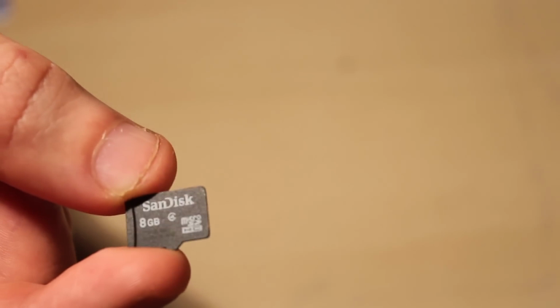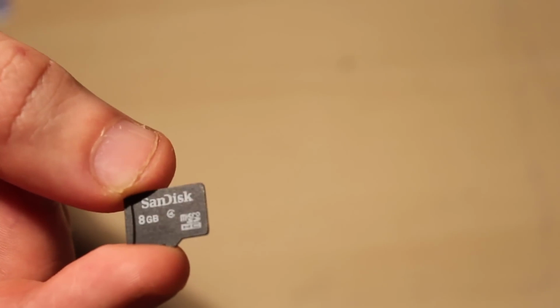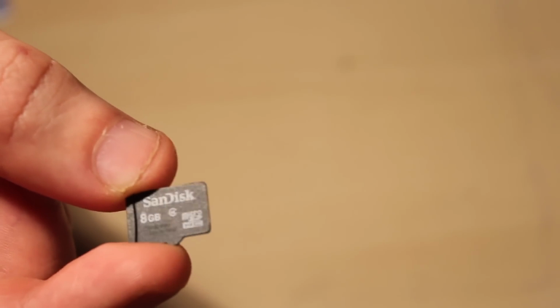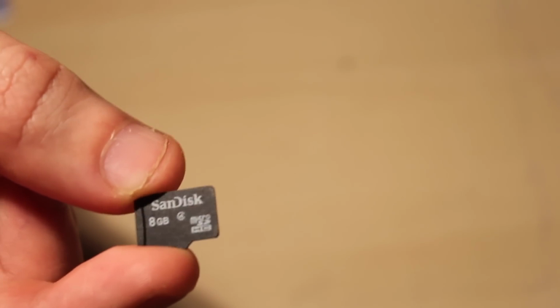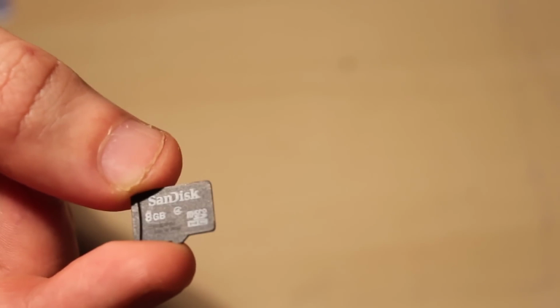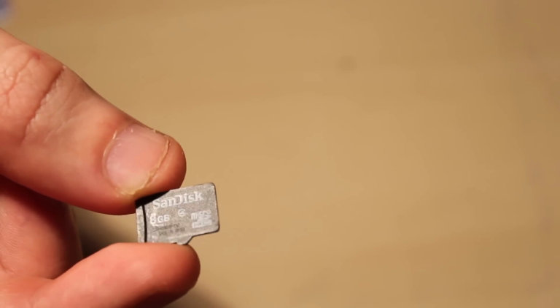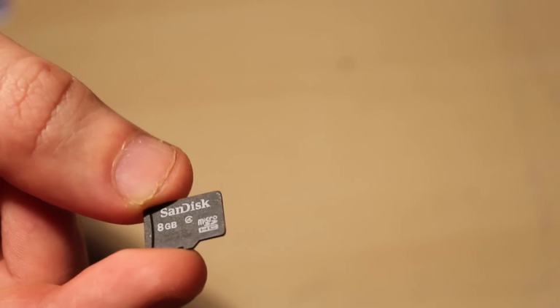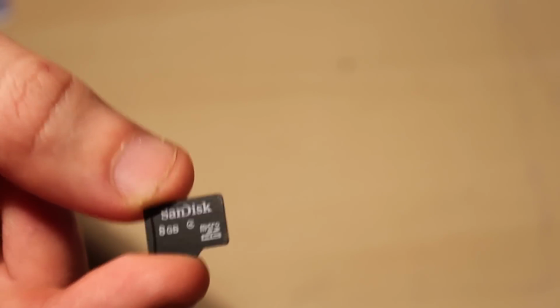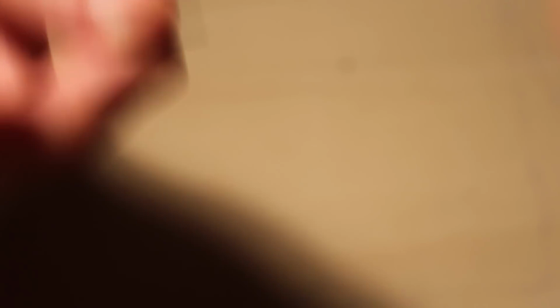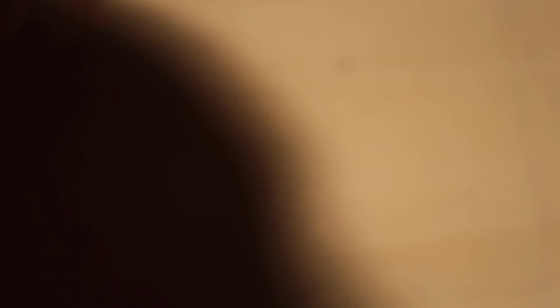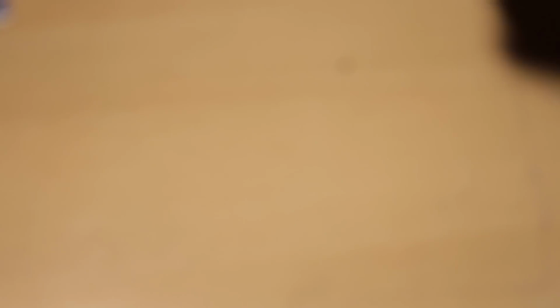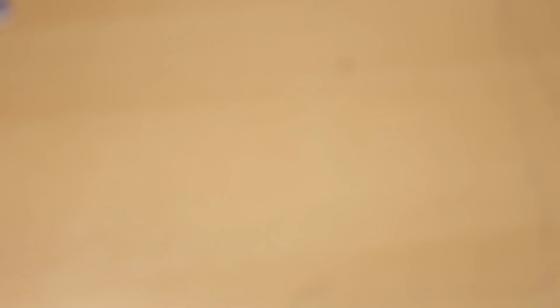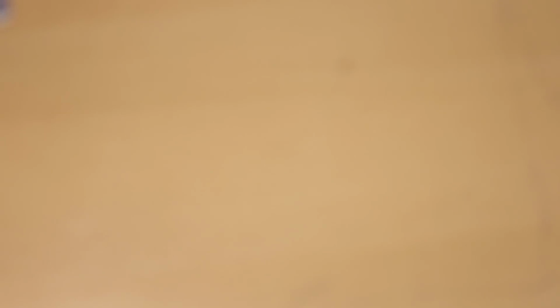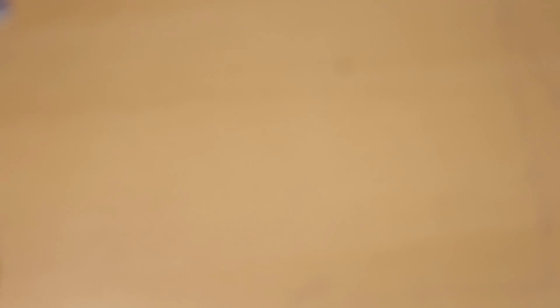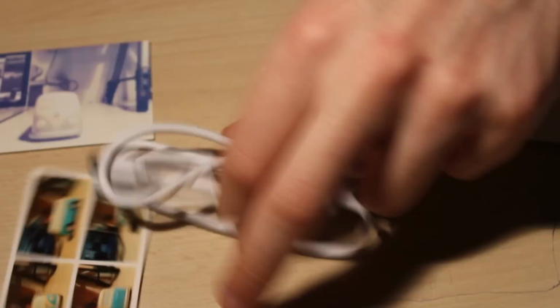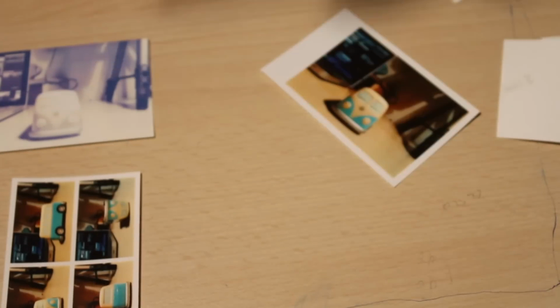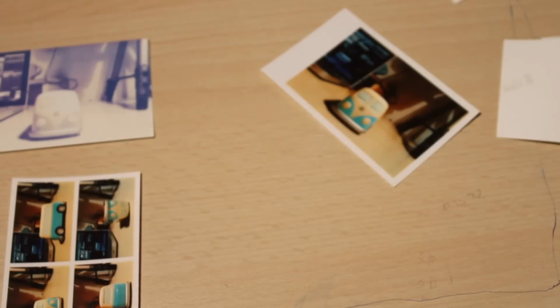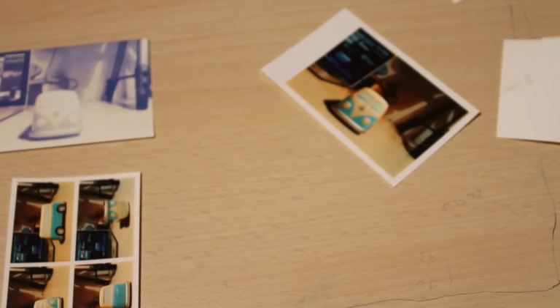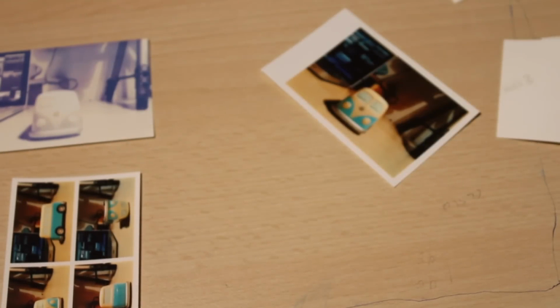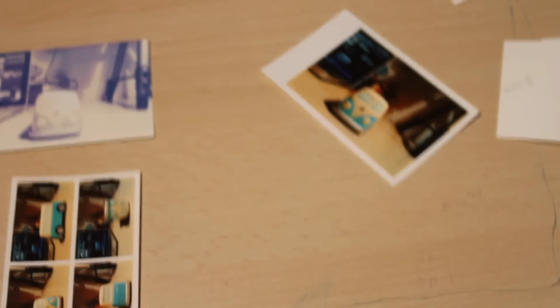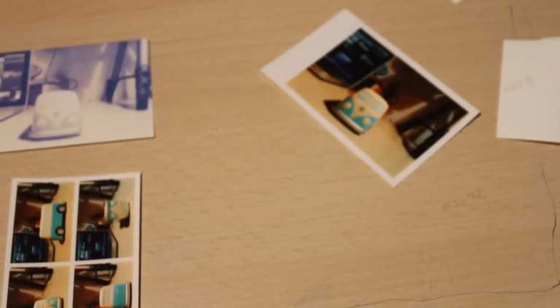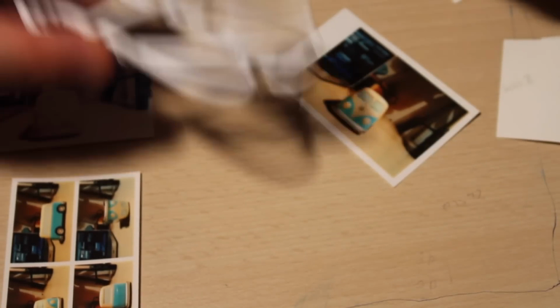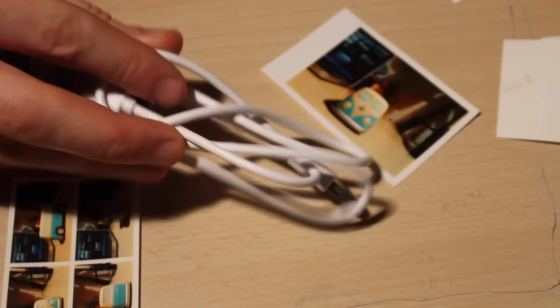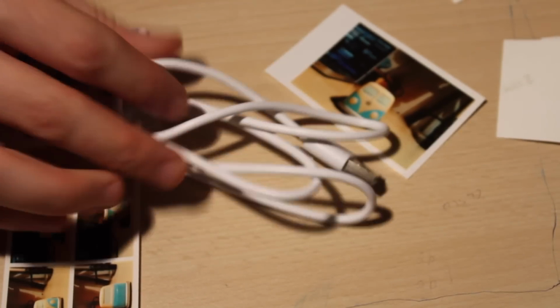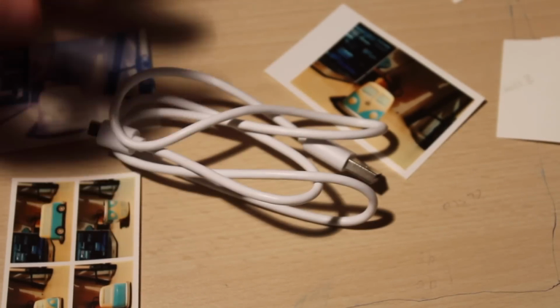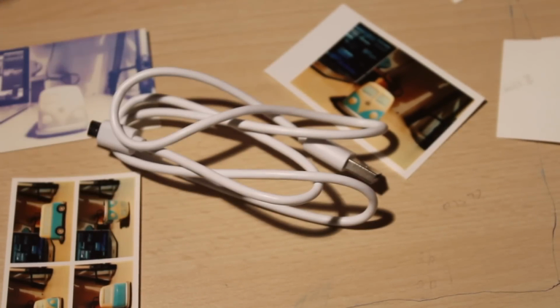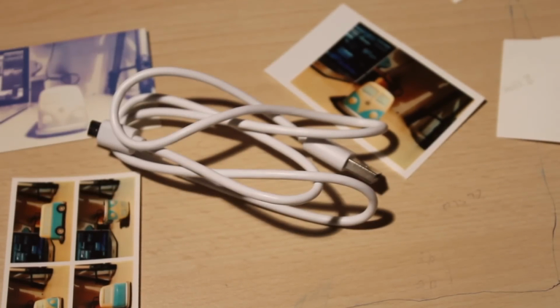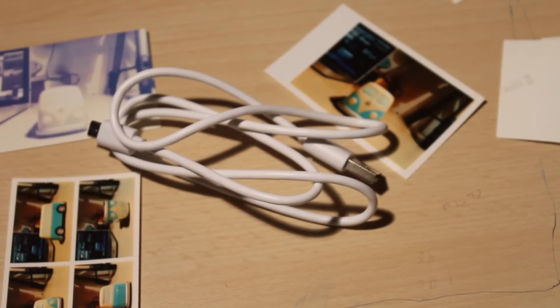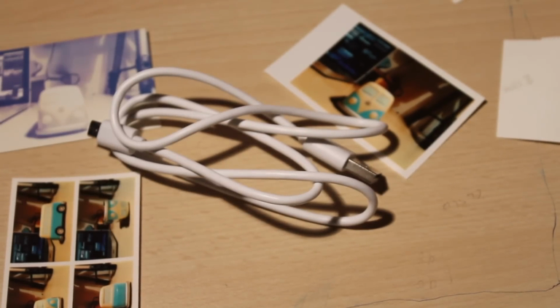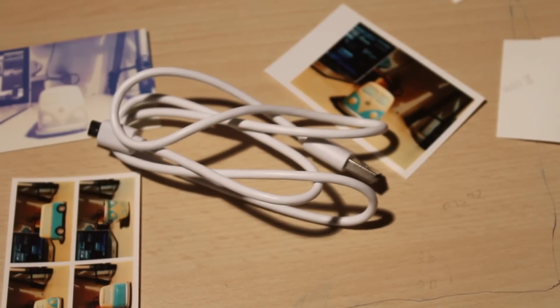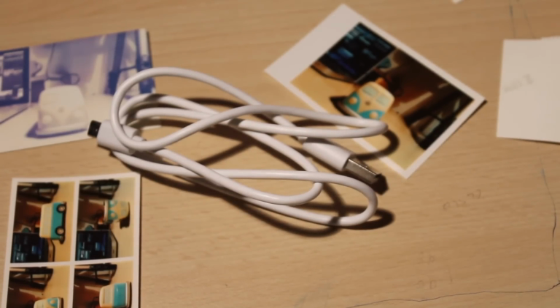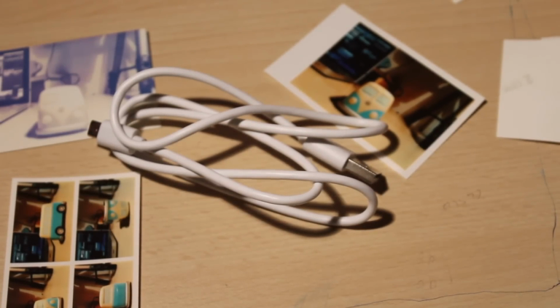You can use a mini SD card, and it does come with a USB so you can connect it to your computer as well.